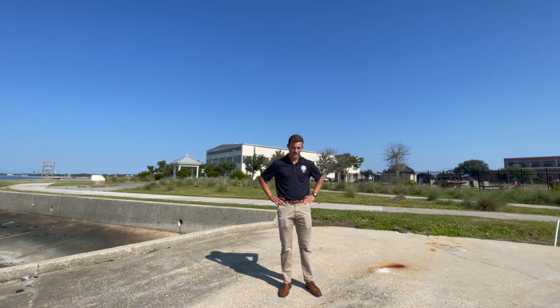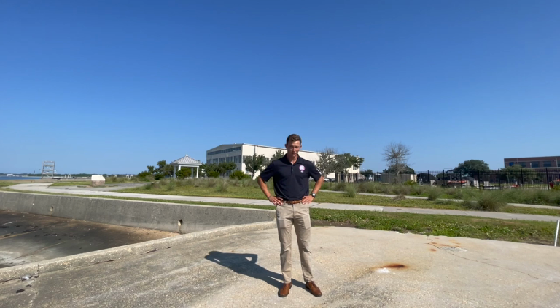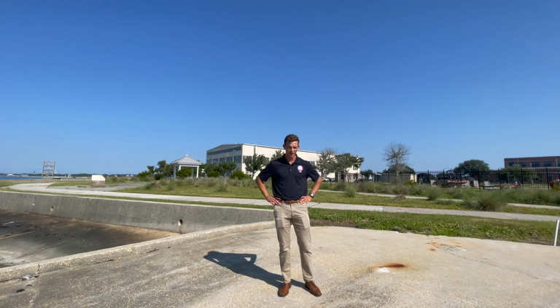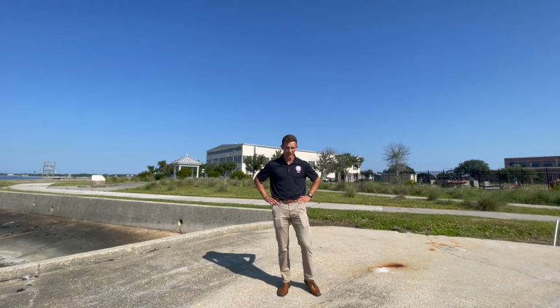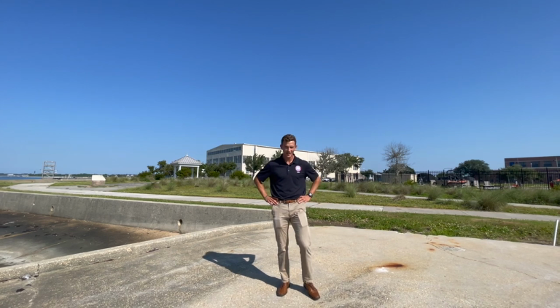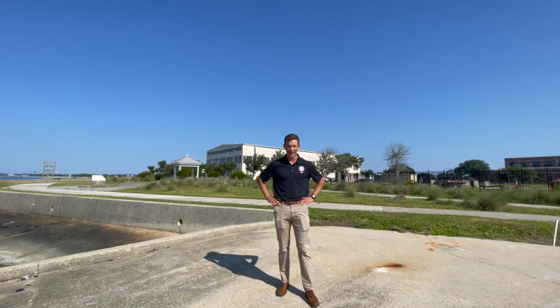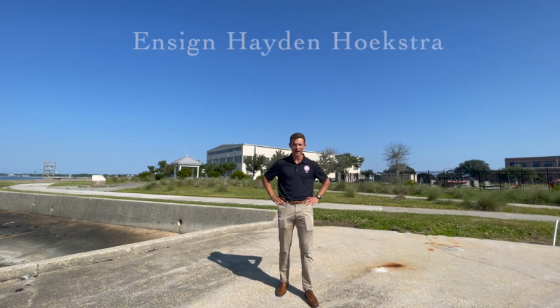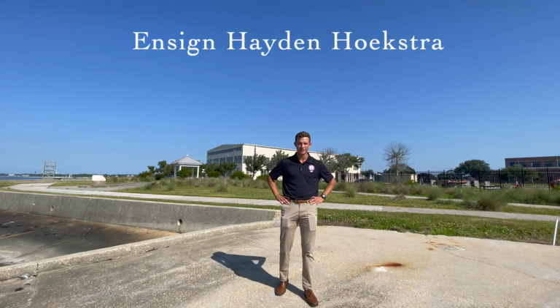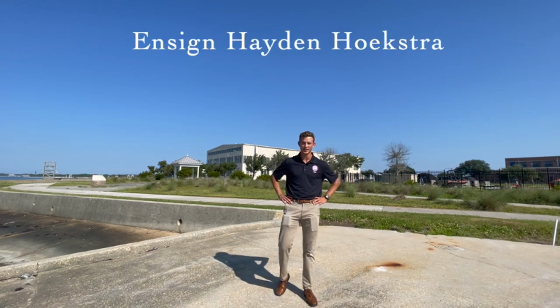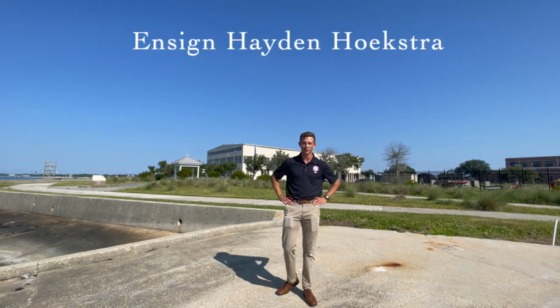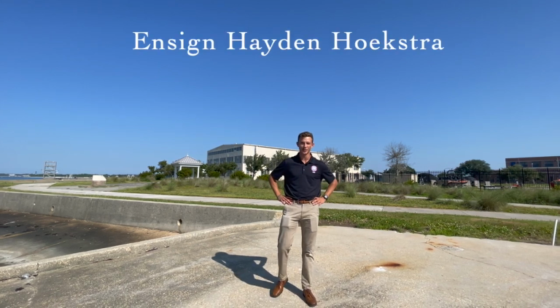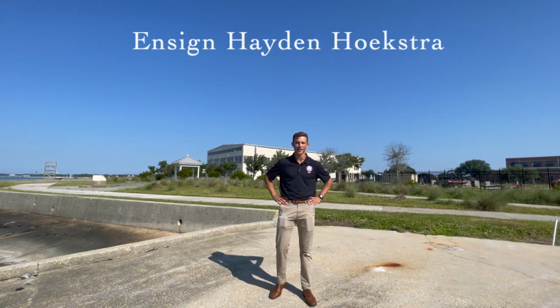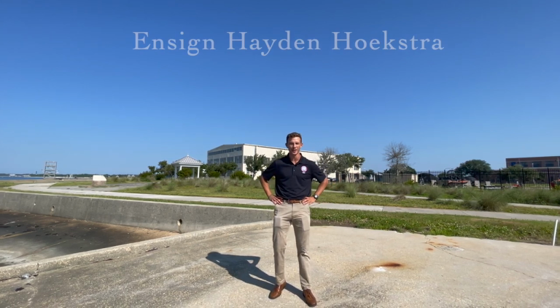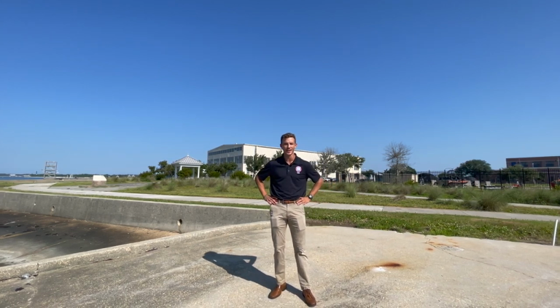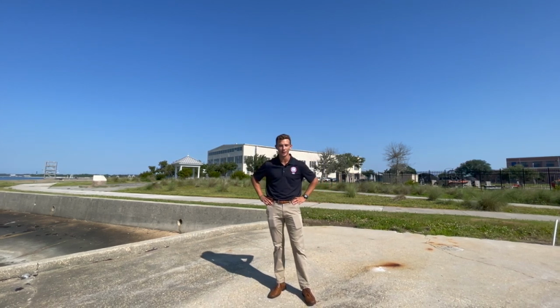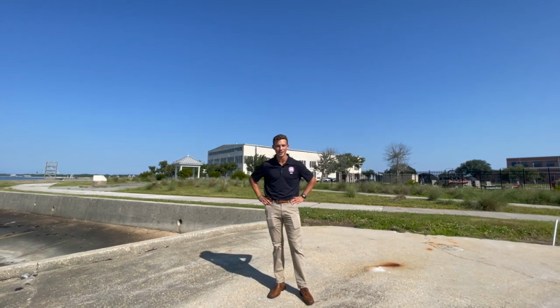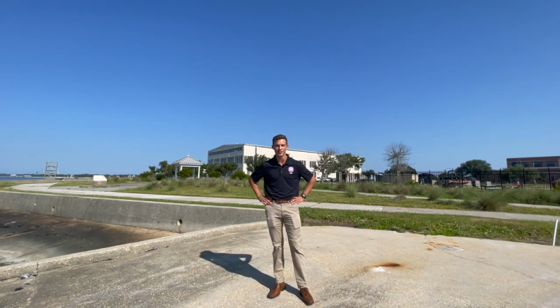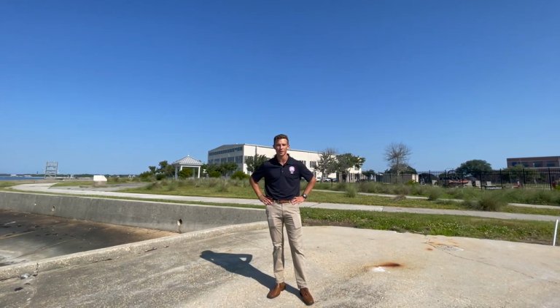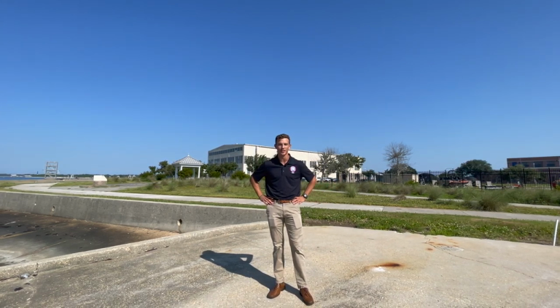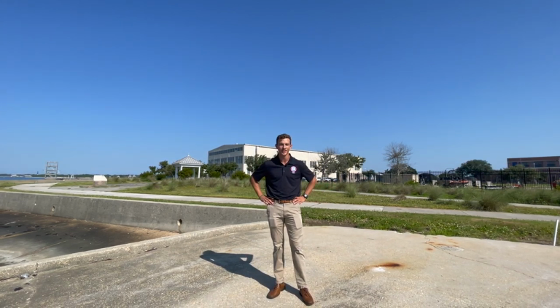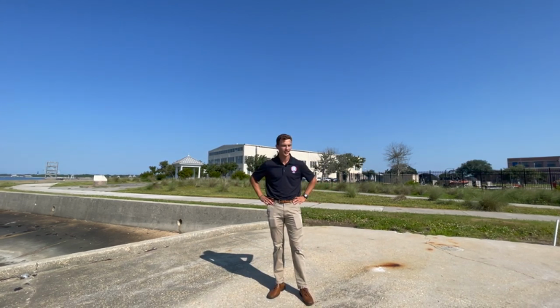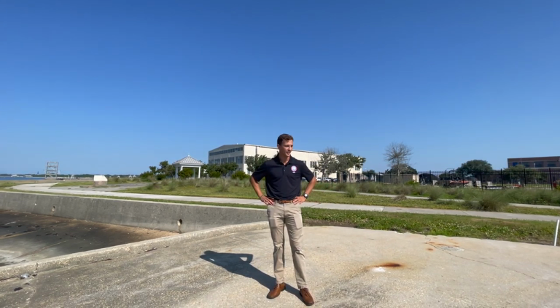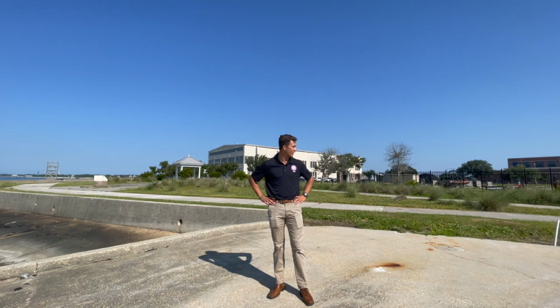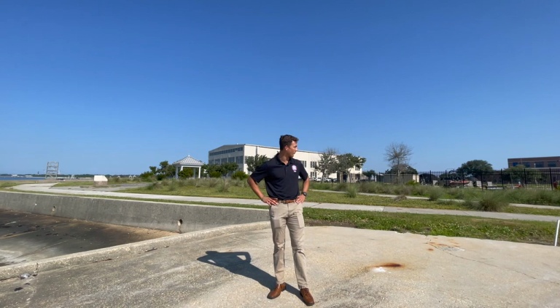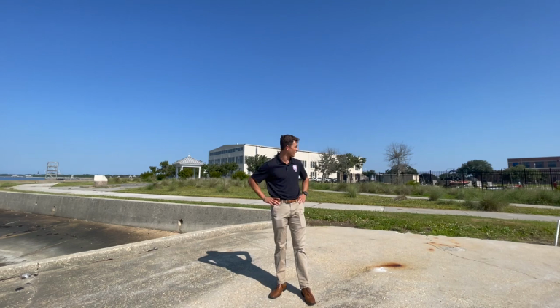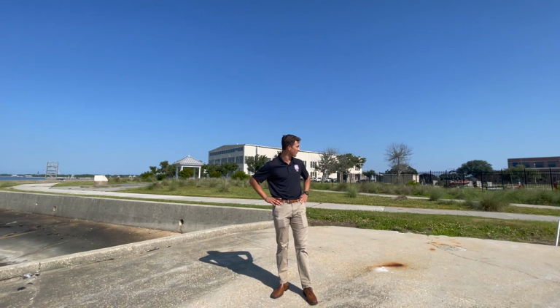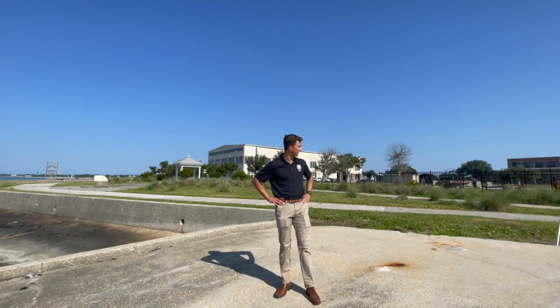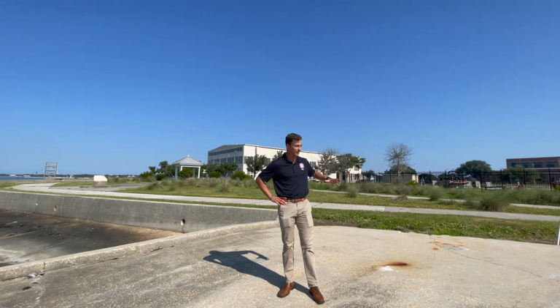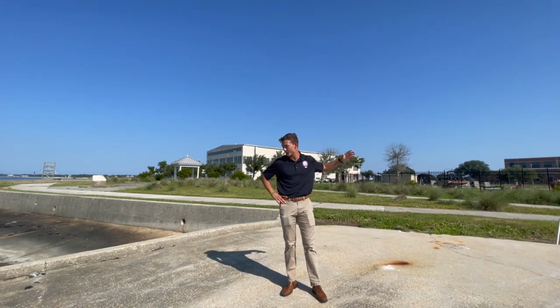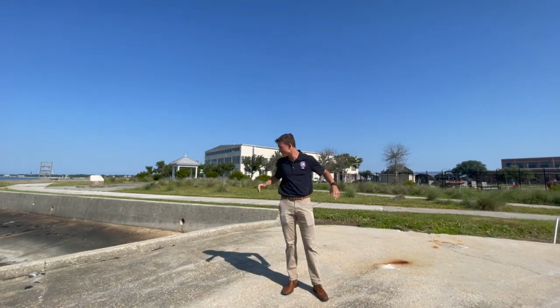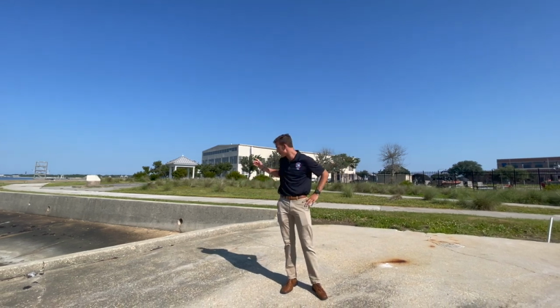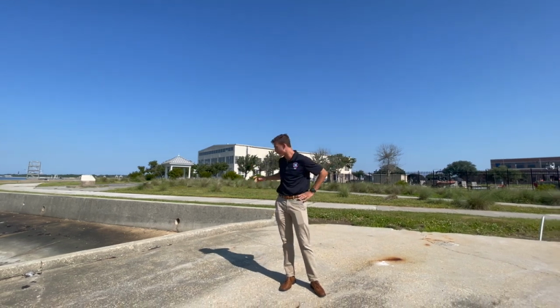Good morning everybody, my name is Edson Hoekstra. I'm here at Naval Air Station Pensacola. Today we're out front of buildings 73 and 74.